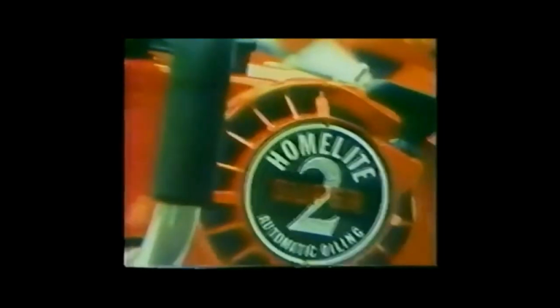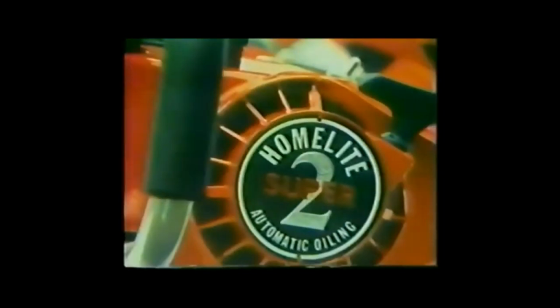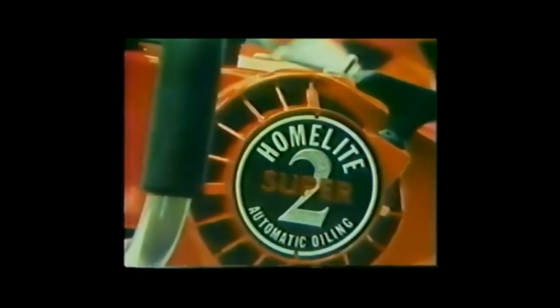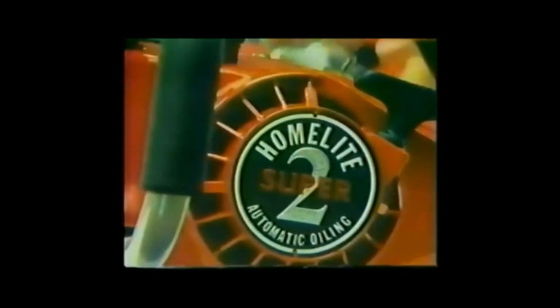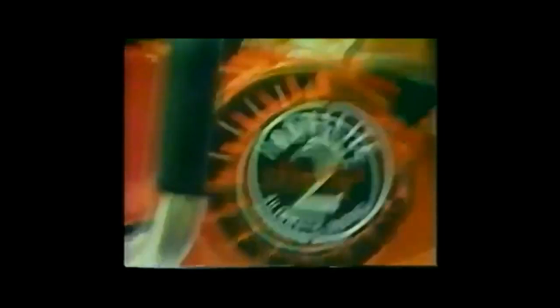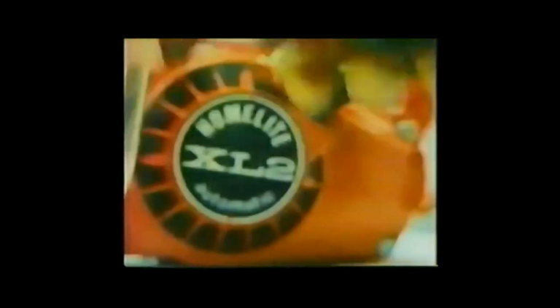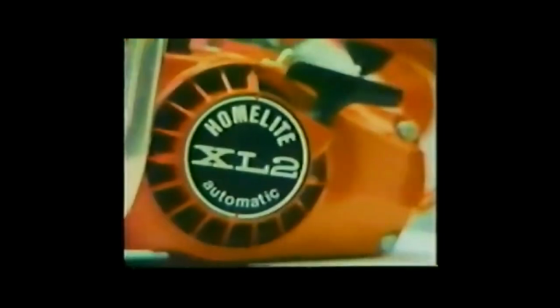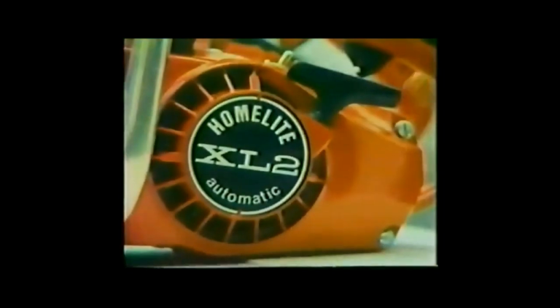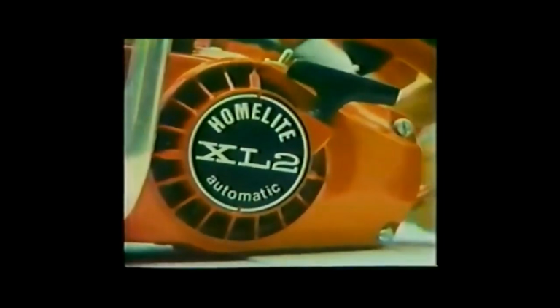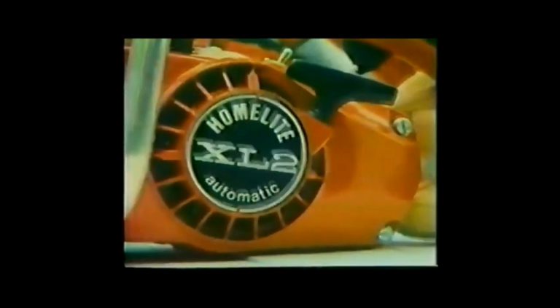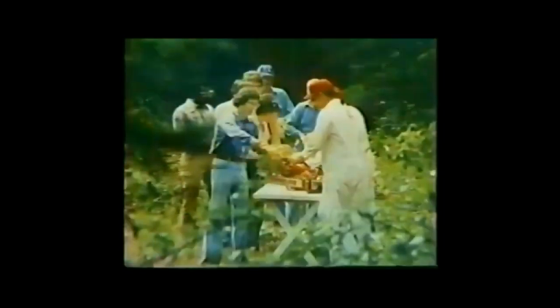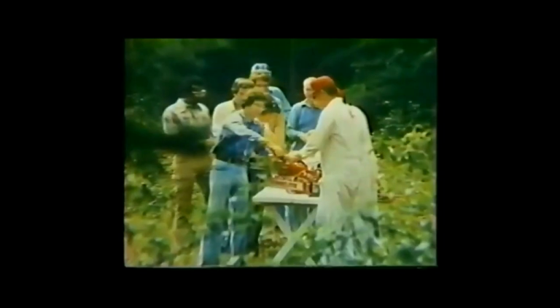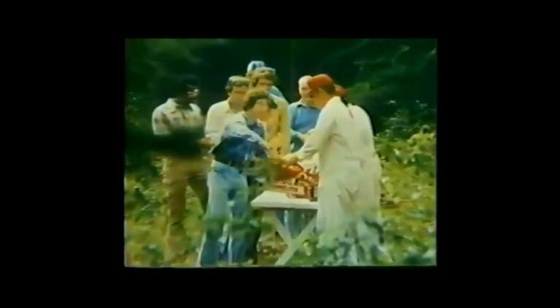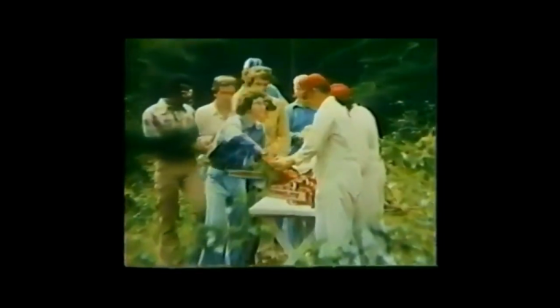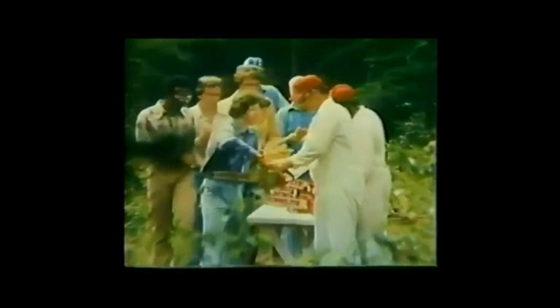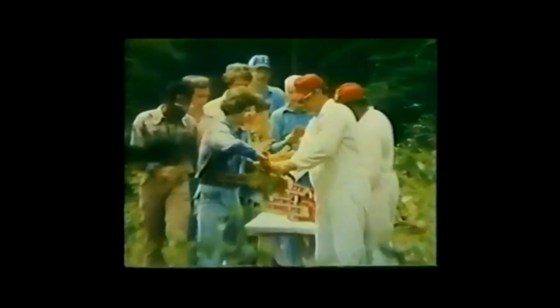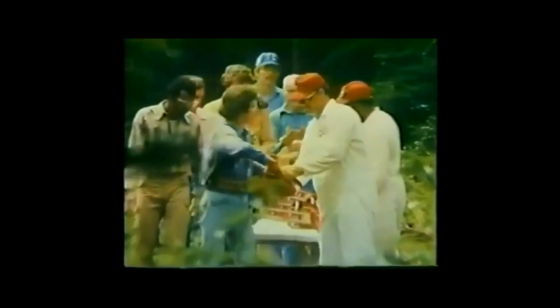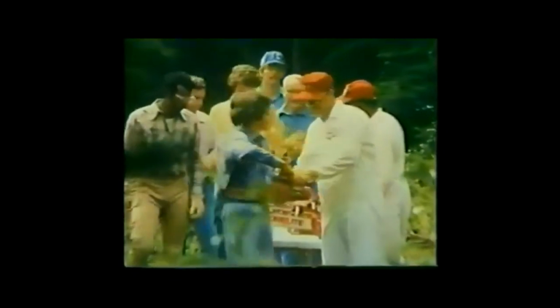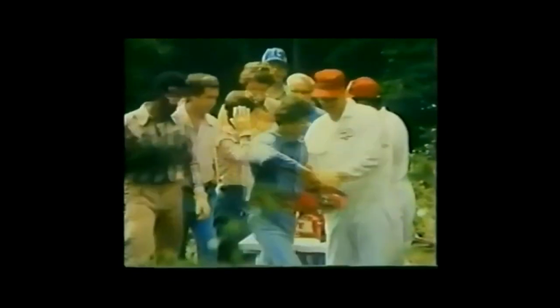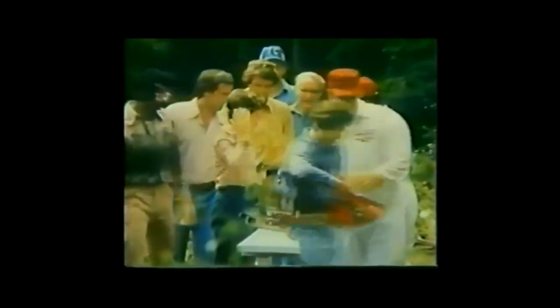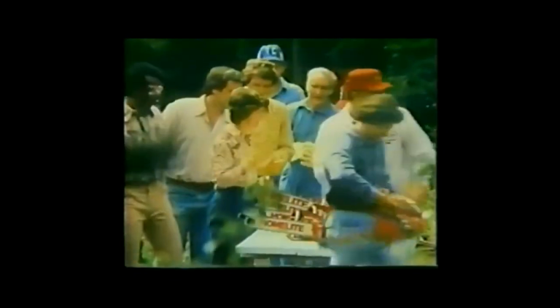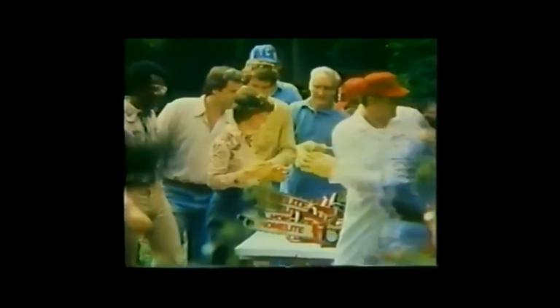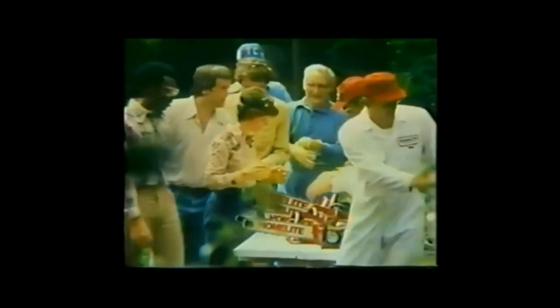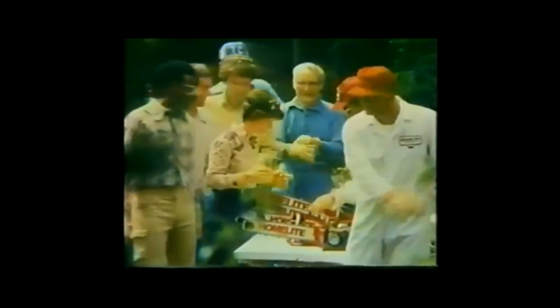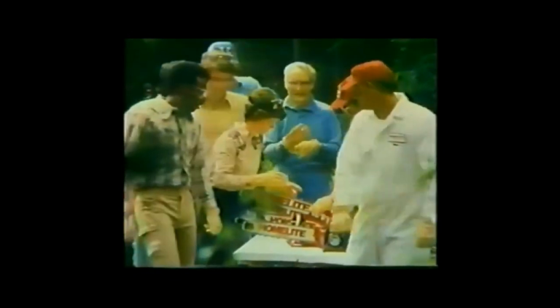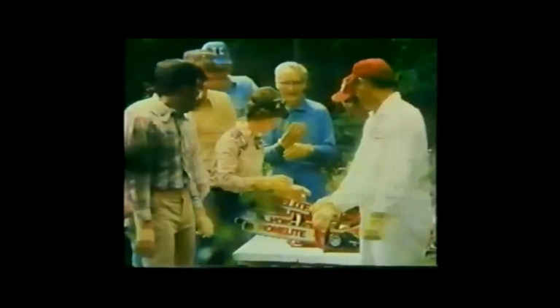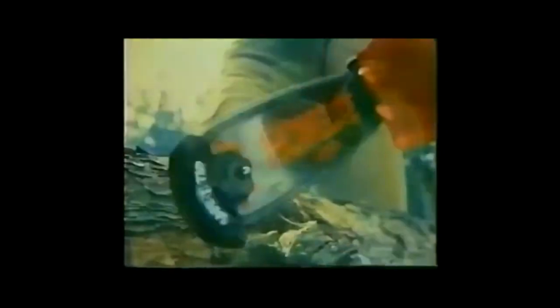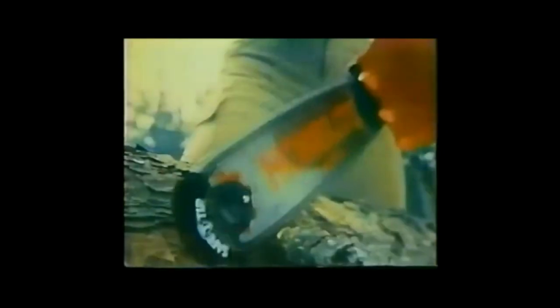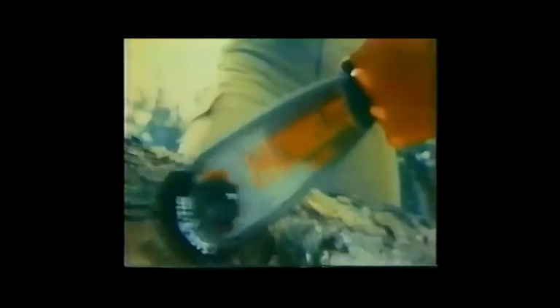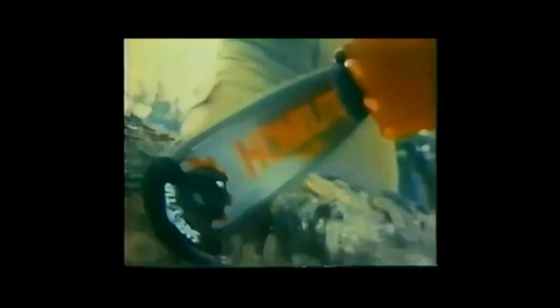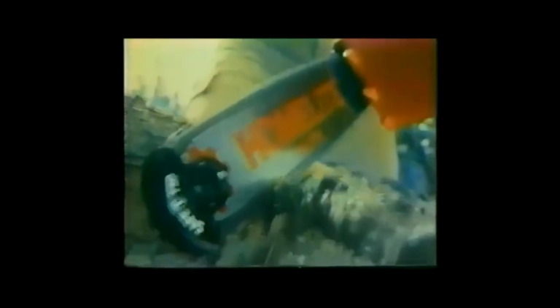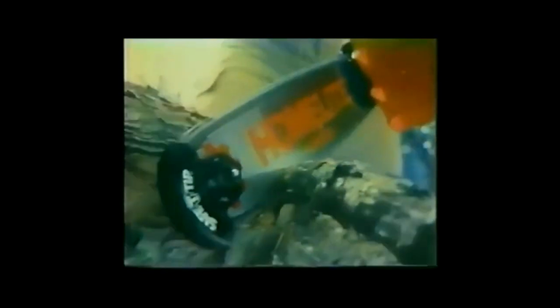We handed out seven brand new HomeLite chainsaws to seven people who never used a chainsaw before today. Here's what happened.